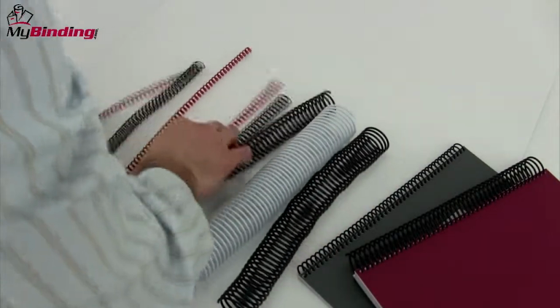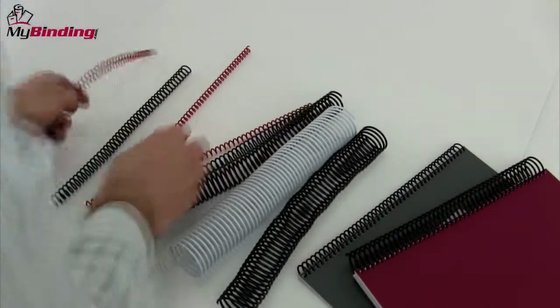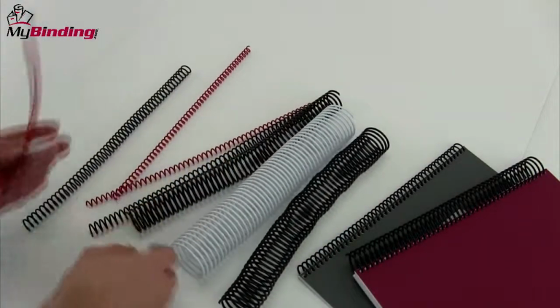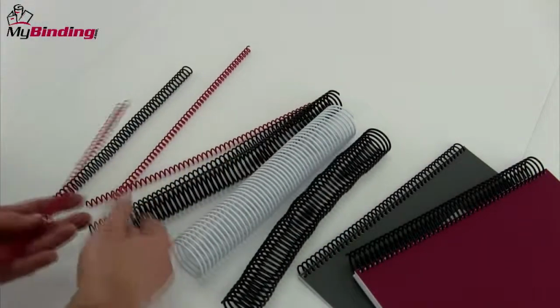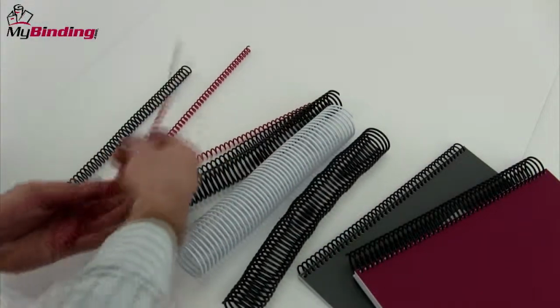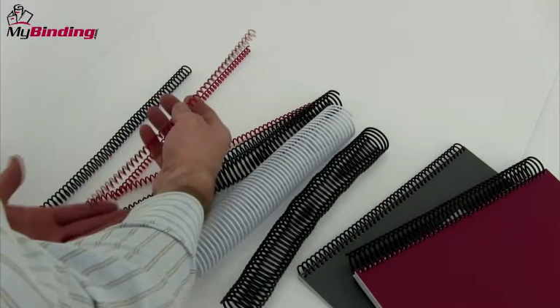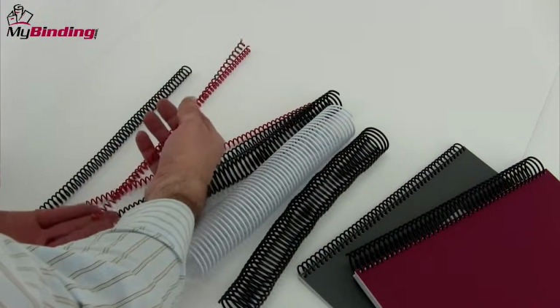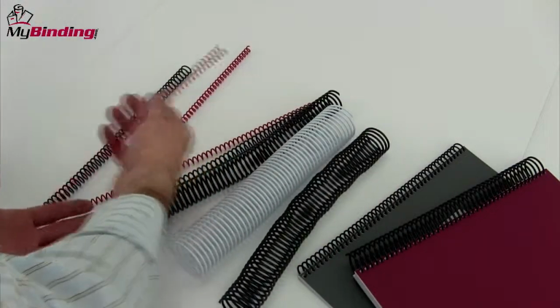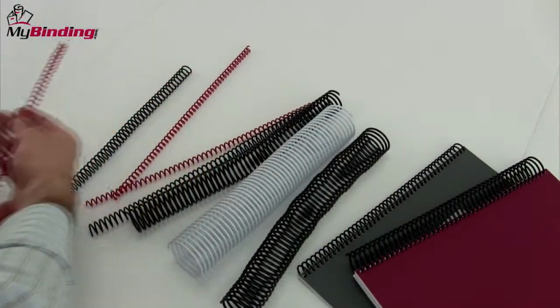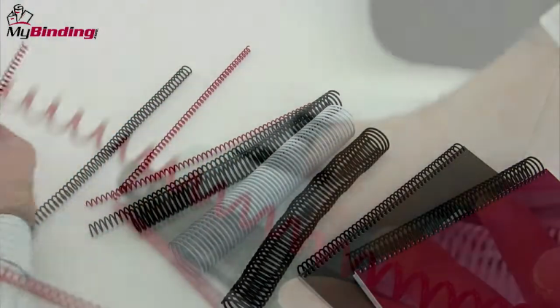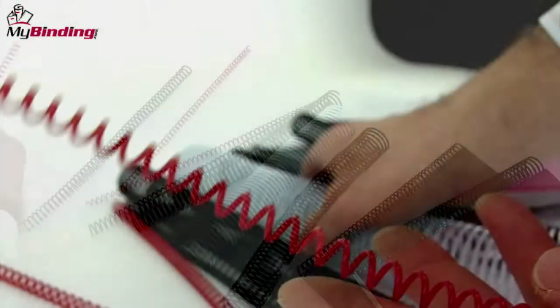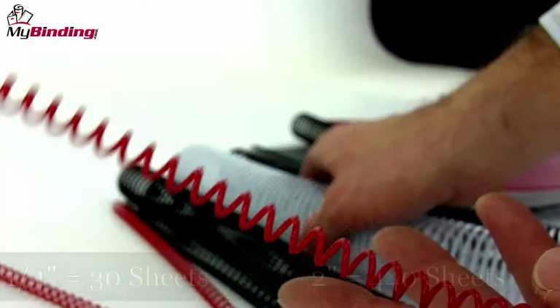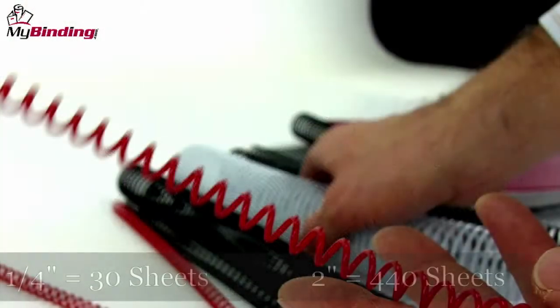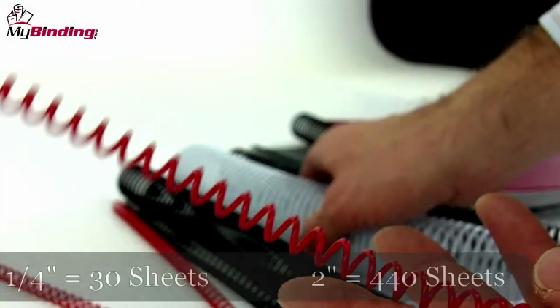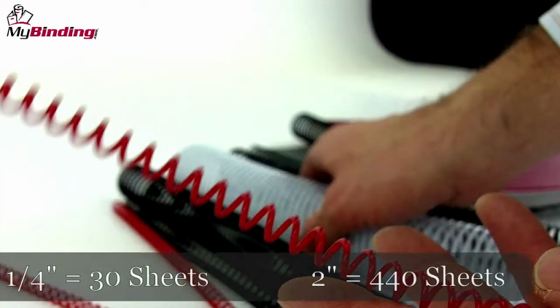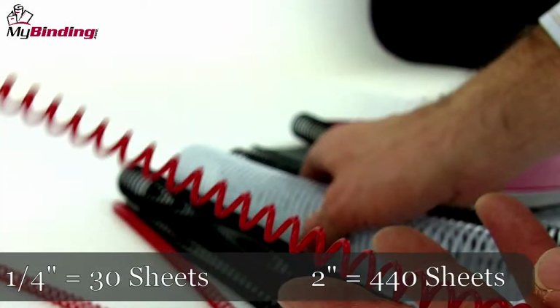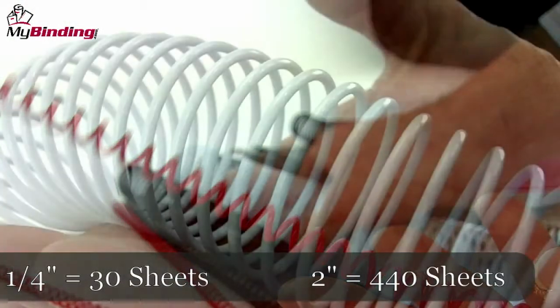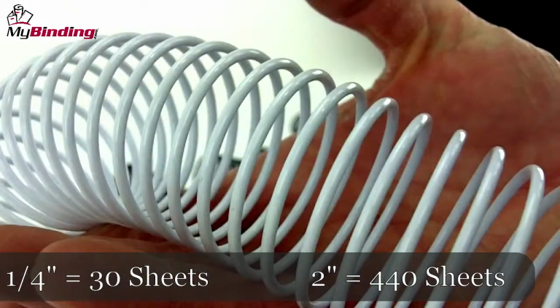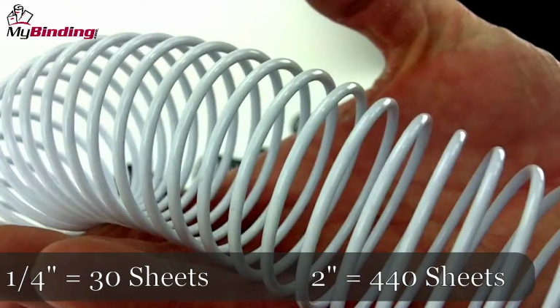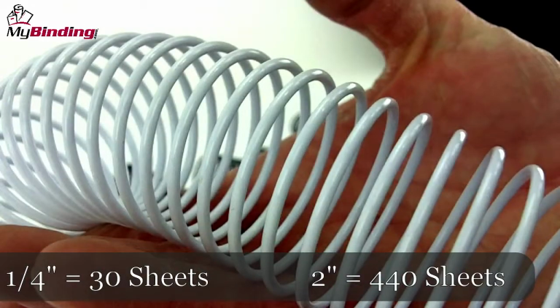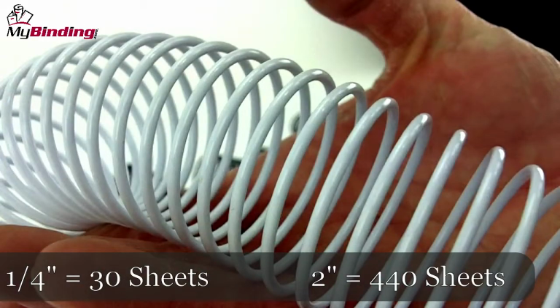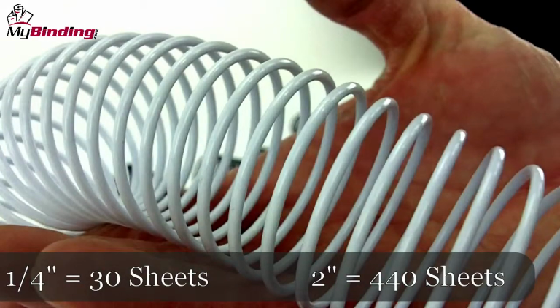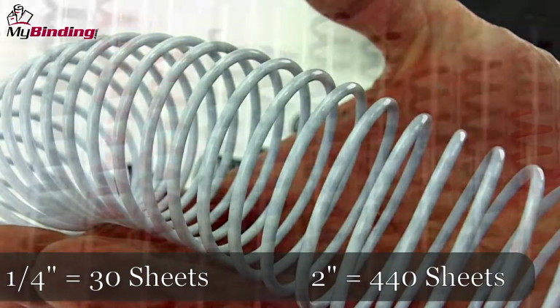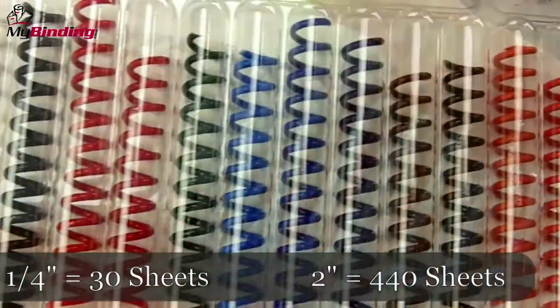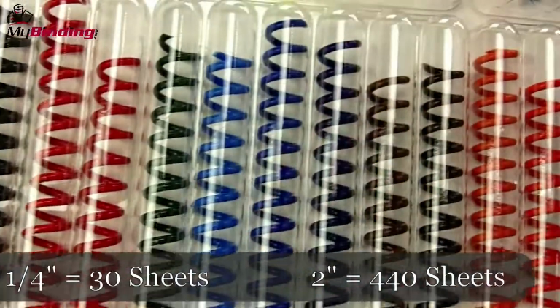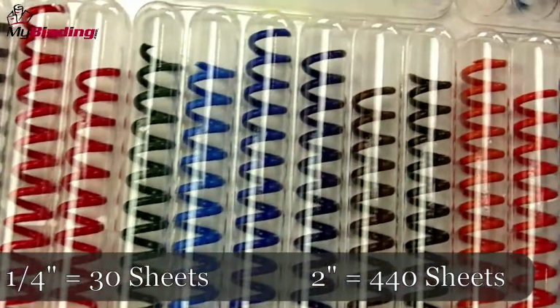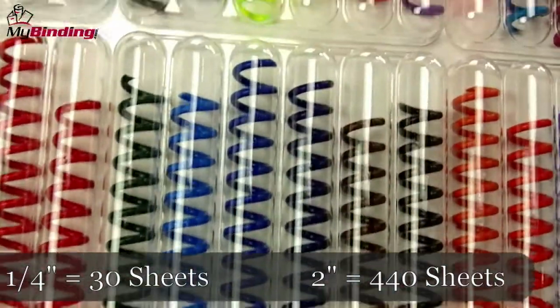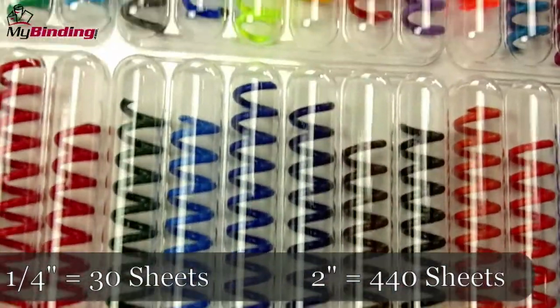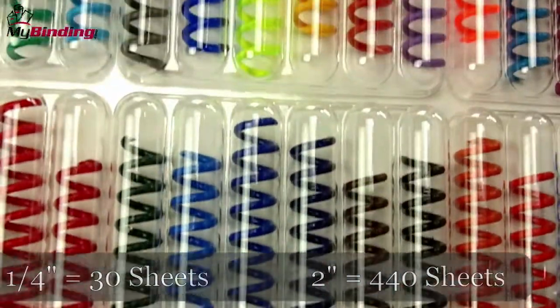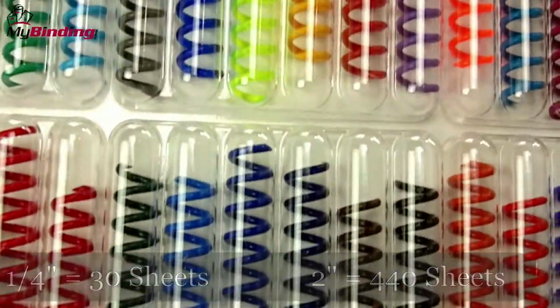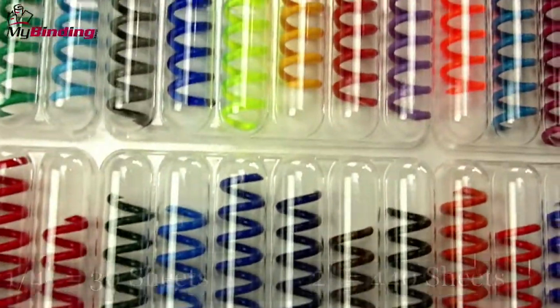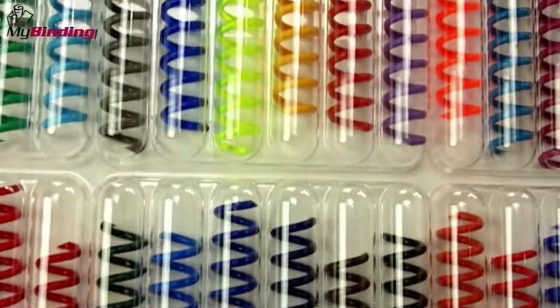To give you an idea of range, a small coil — a quarter inch coil — can handle up to 30 sheets, while a 2 inch large coil can handle up to 440 sheets.